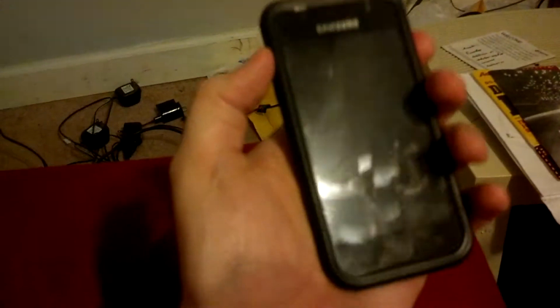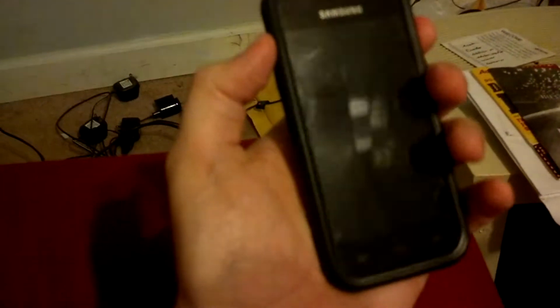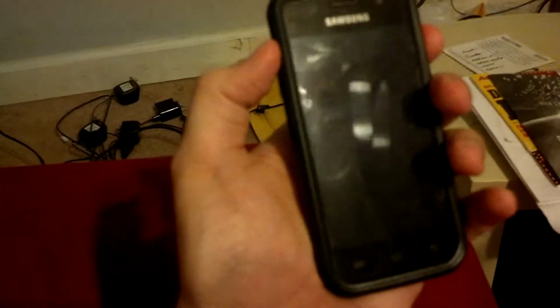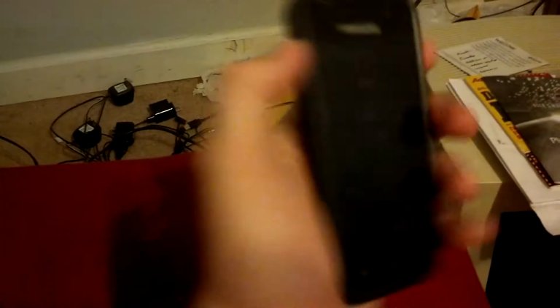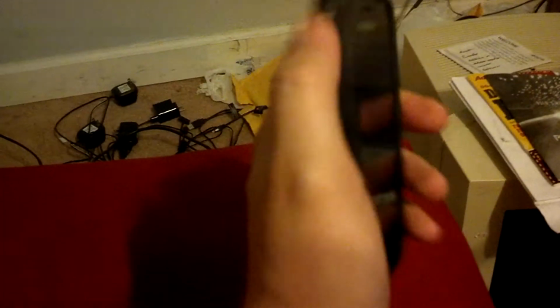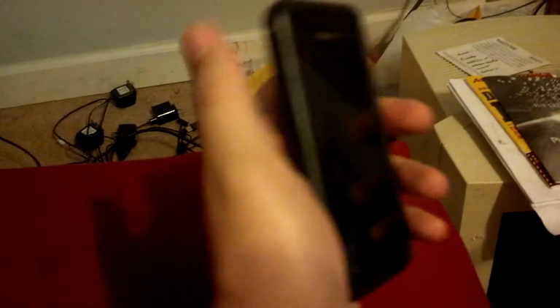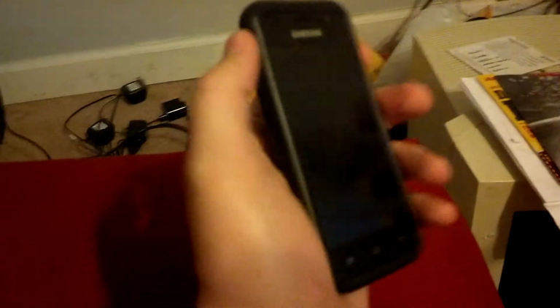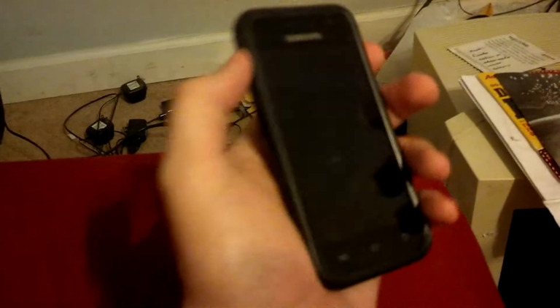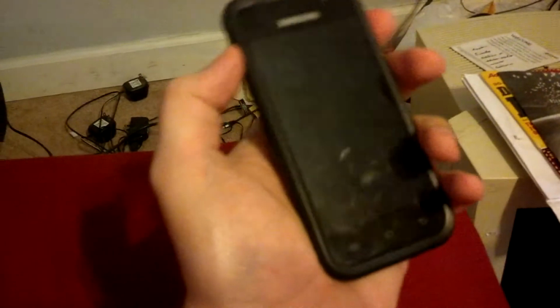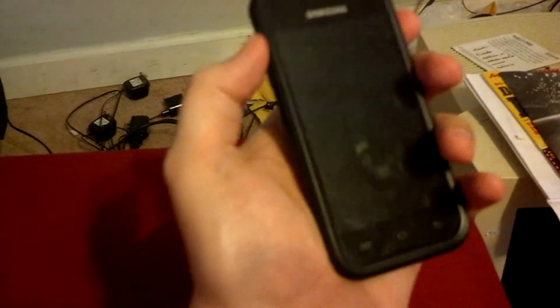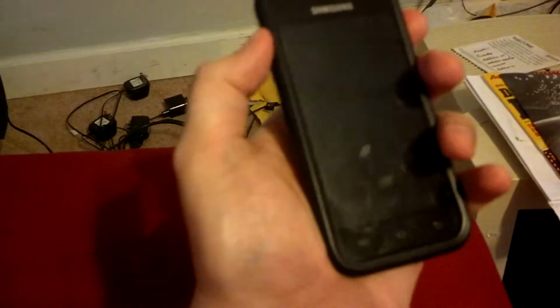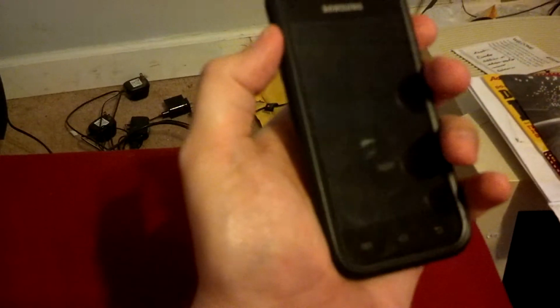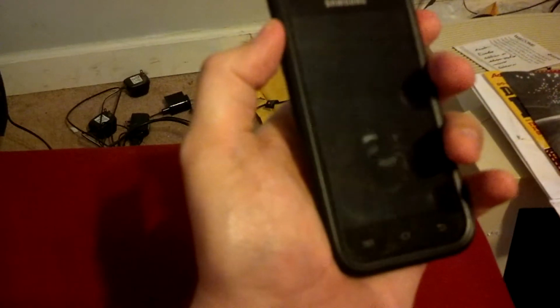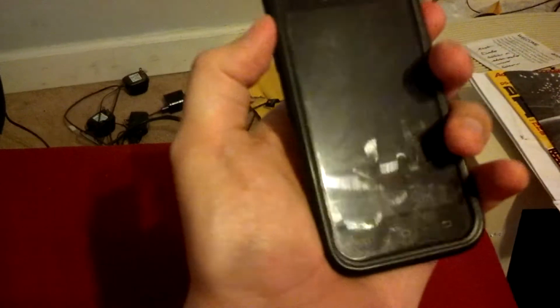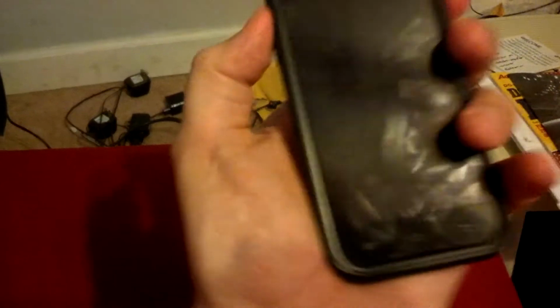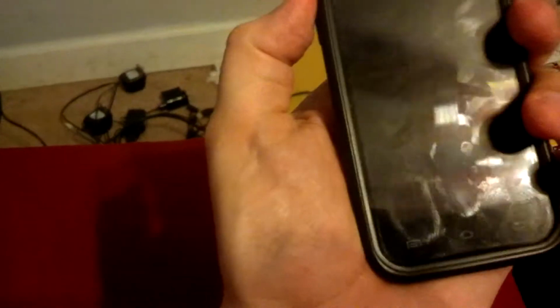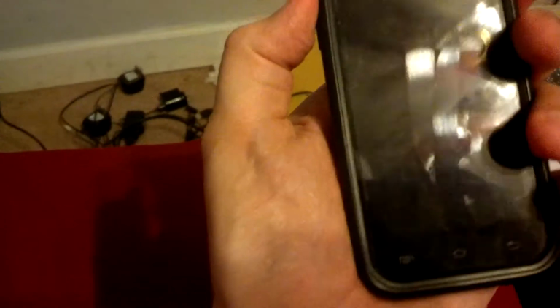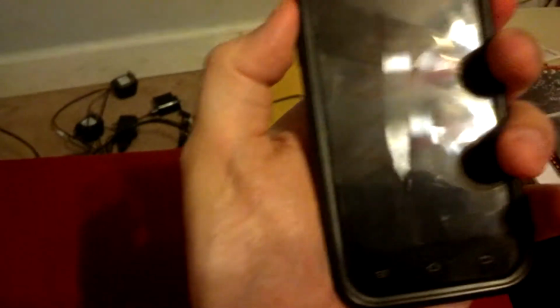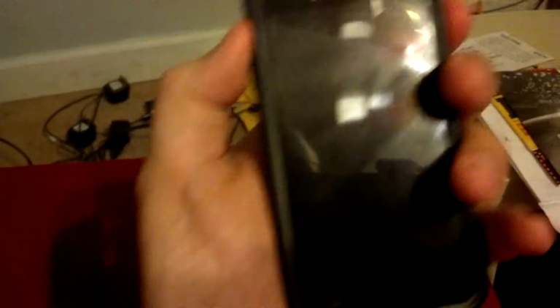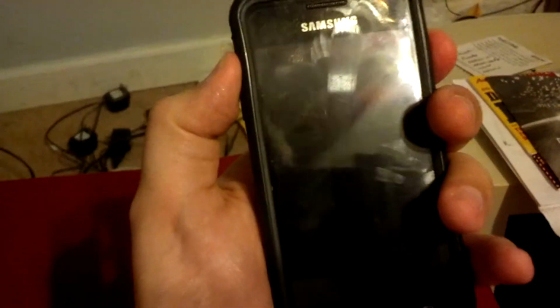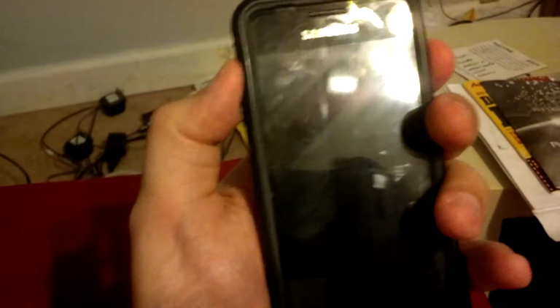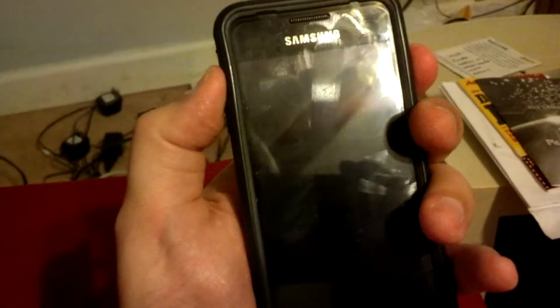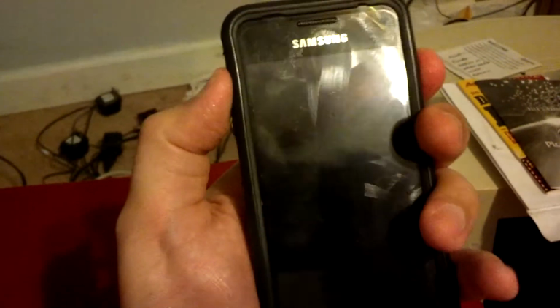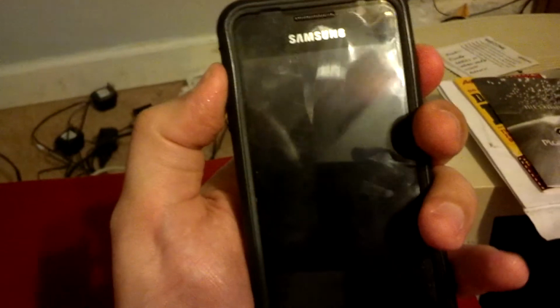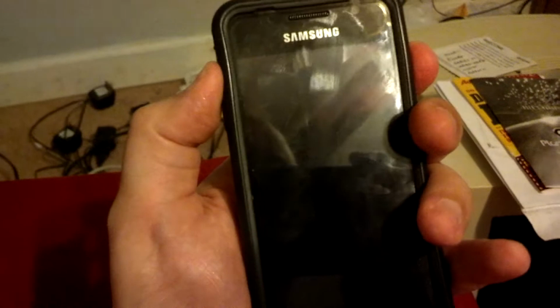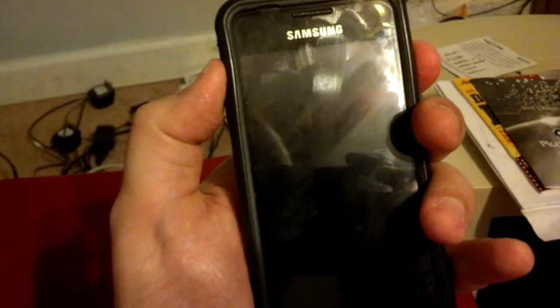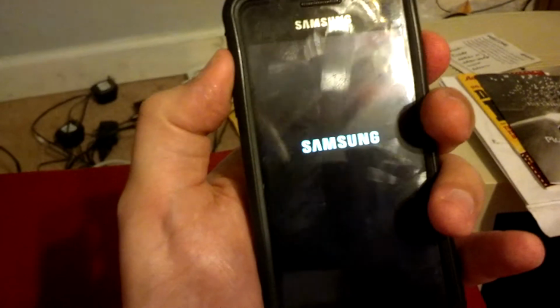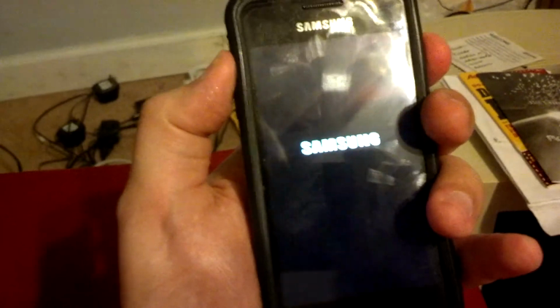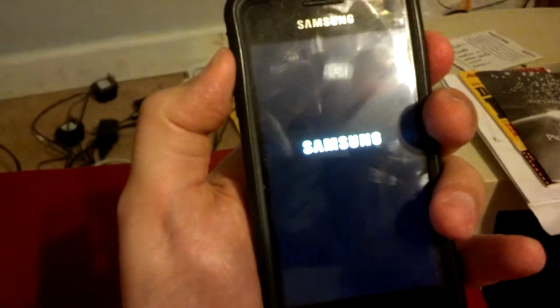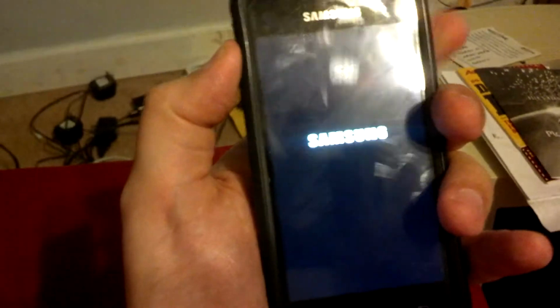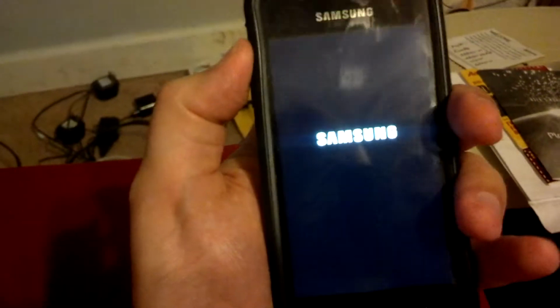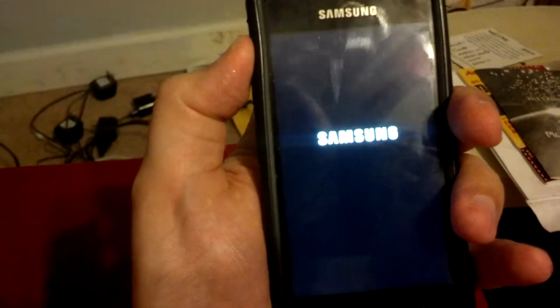So we boot into recovery — volume up and power. And let go of power.